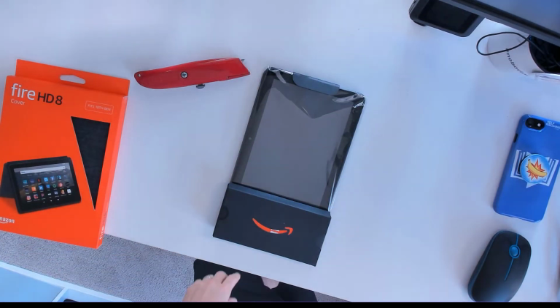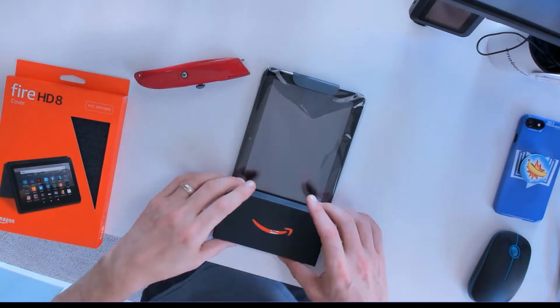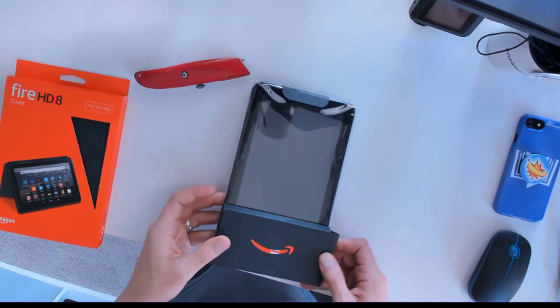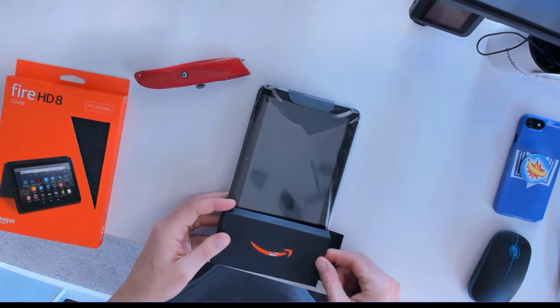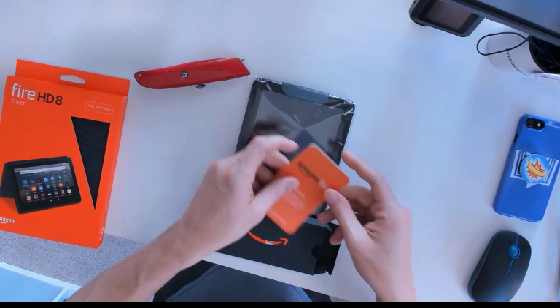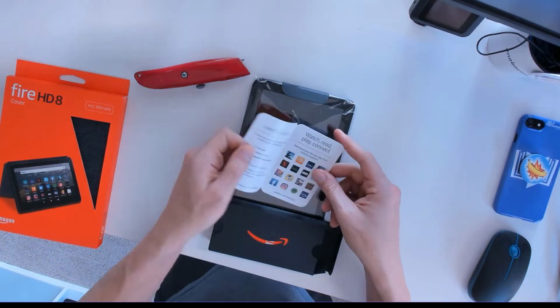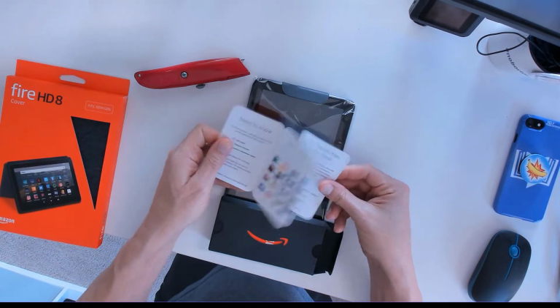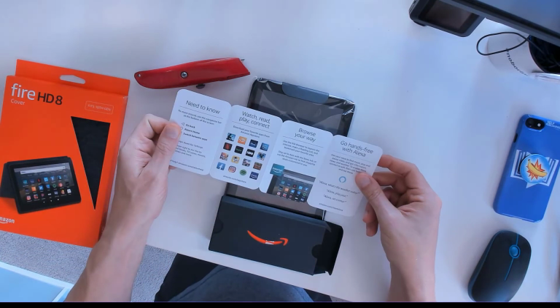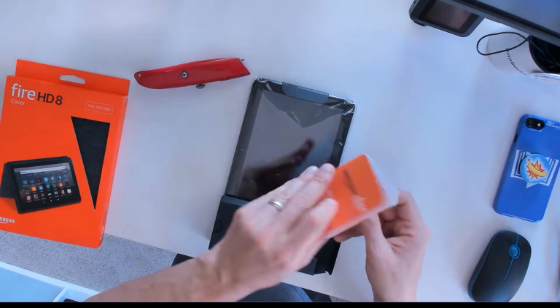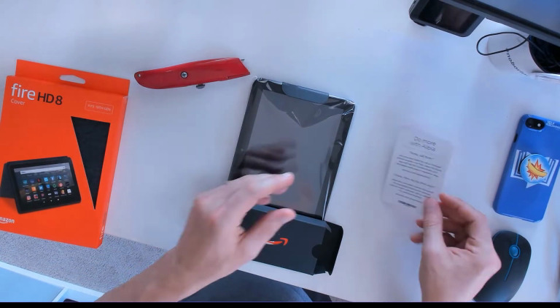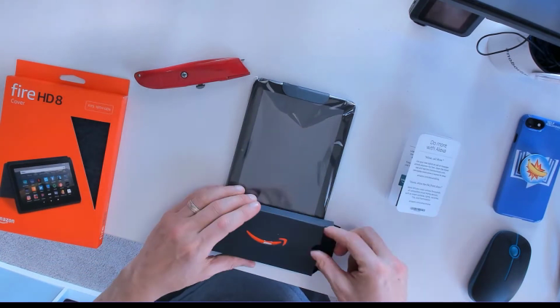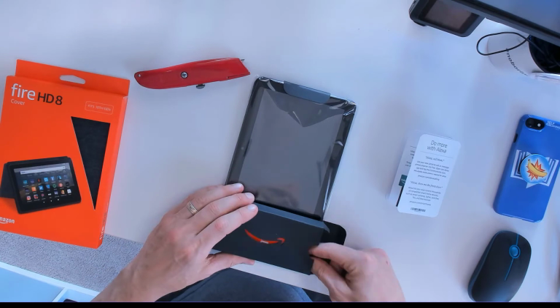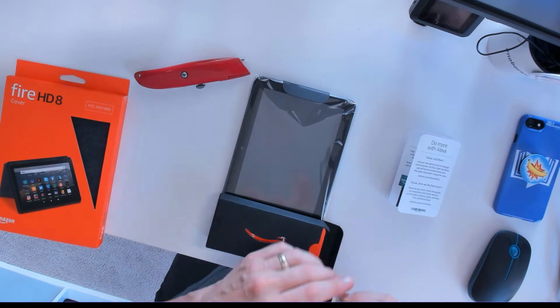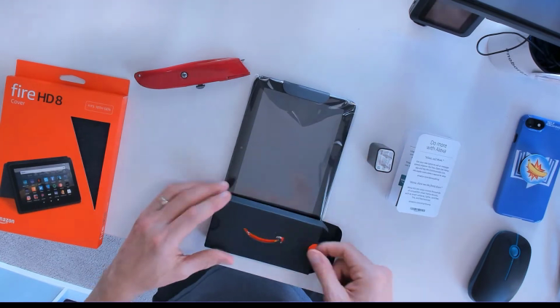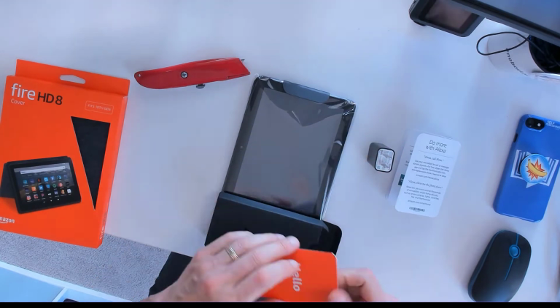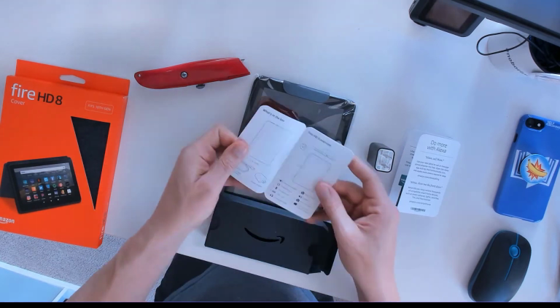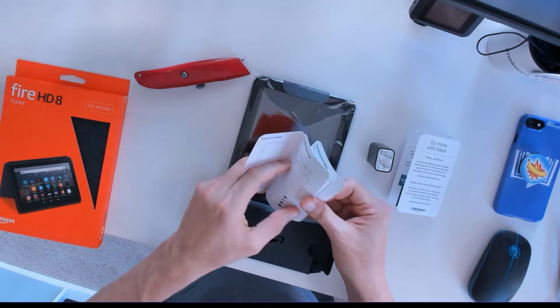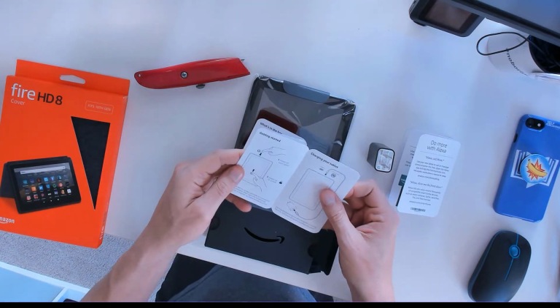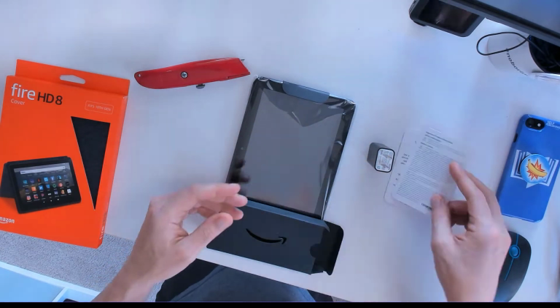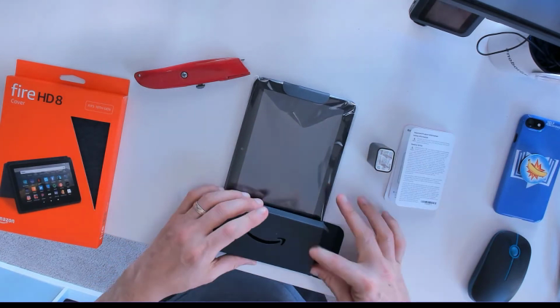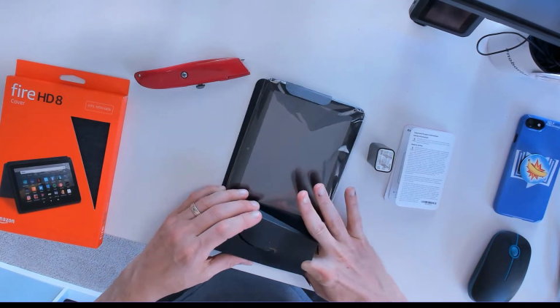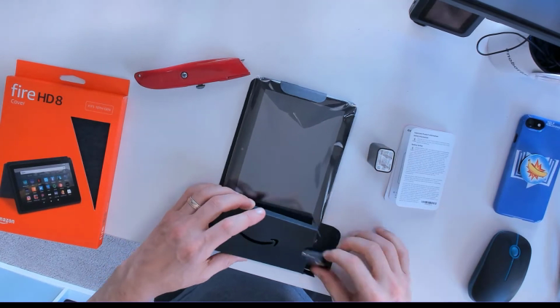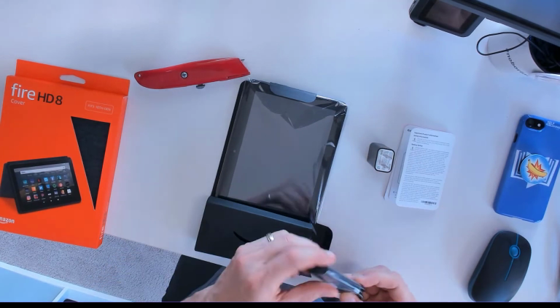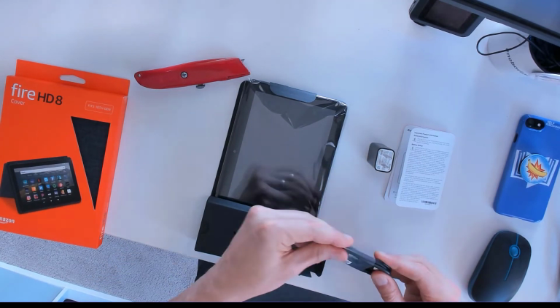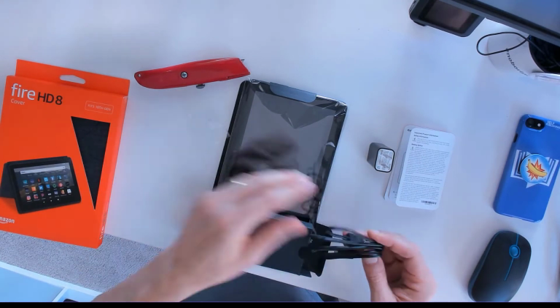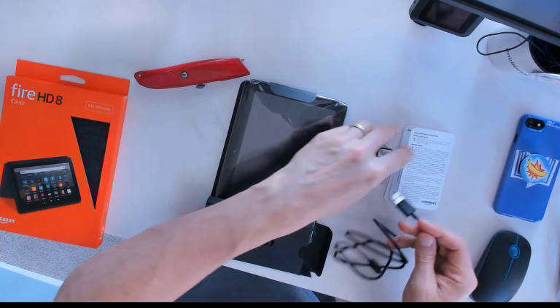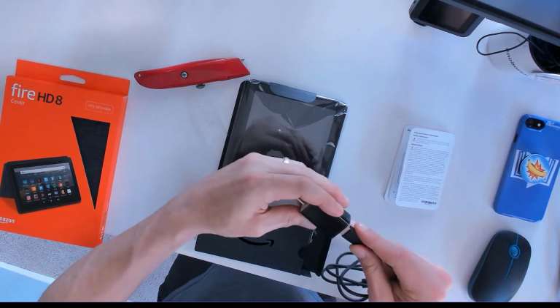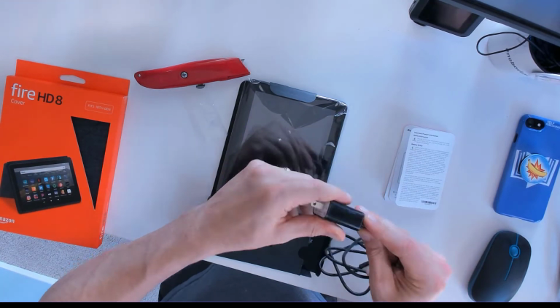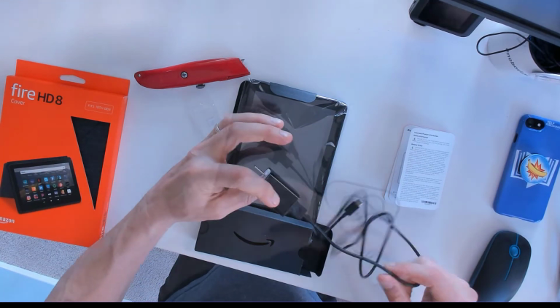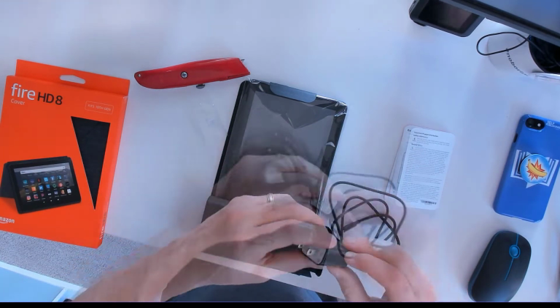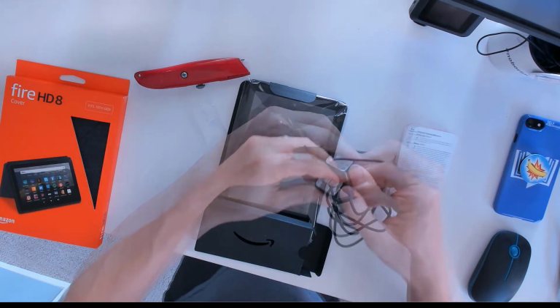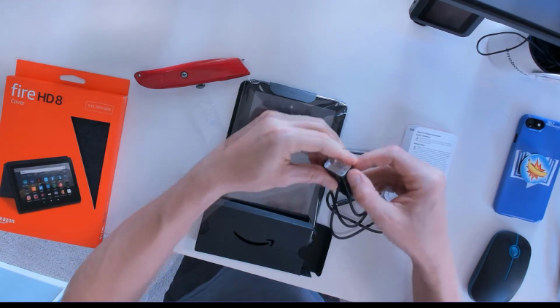Naturally everything's packed nicely together. It comes with the manual, plug, instructions, and a cord.